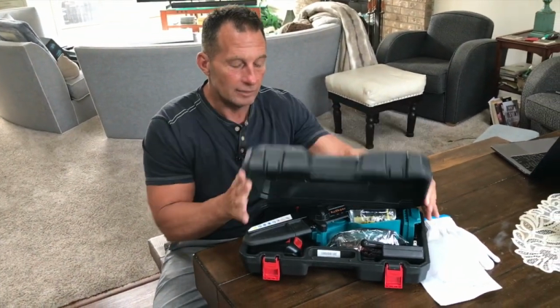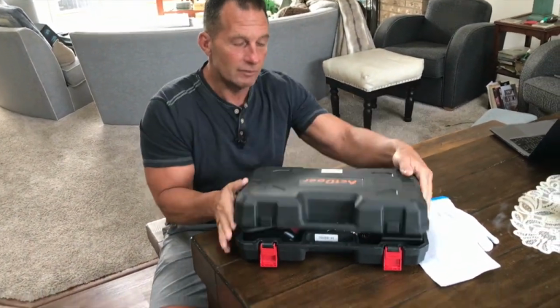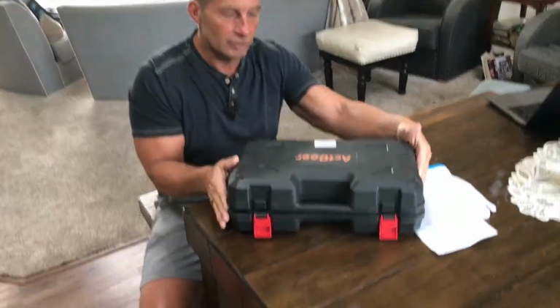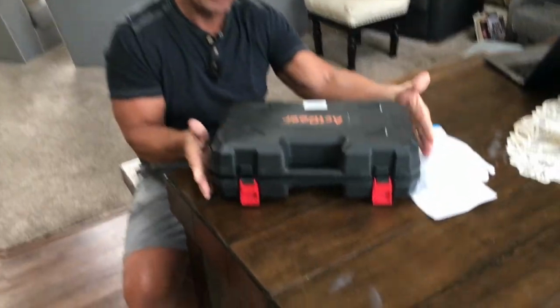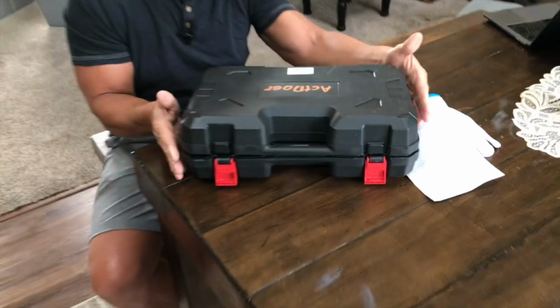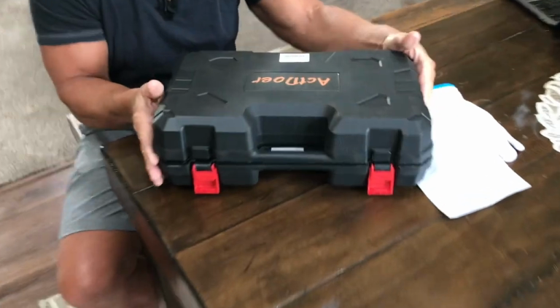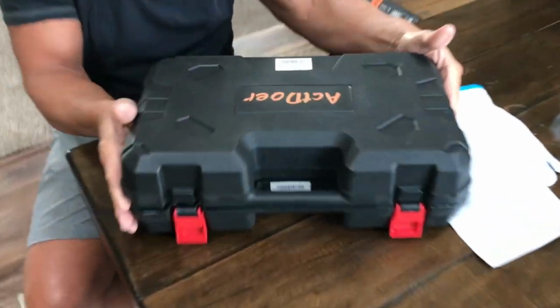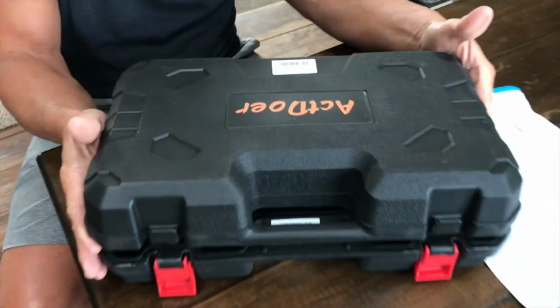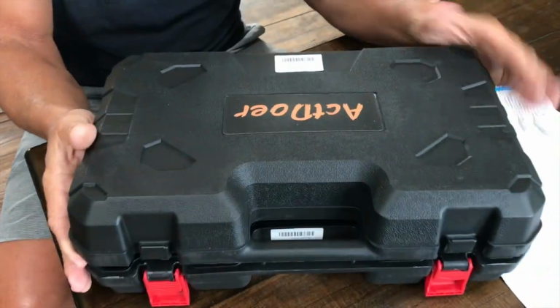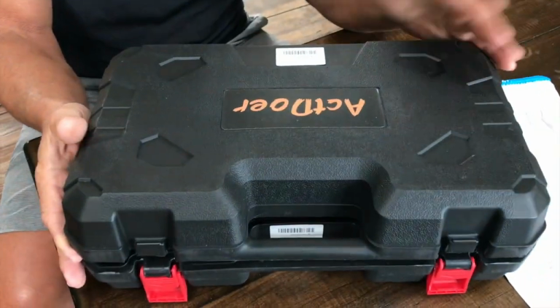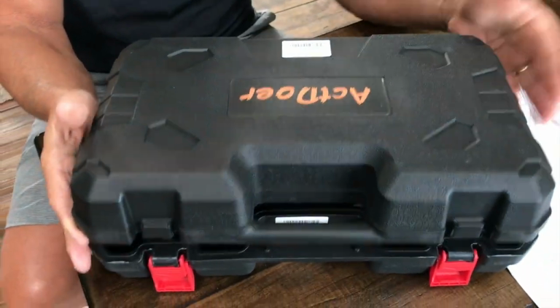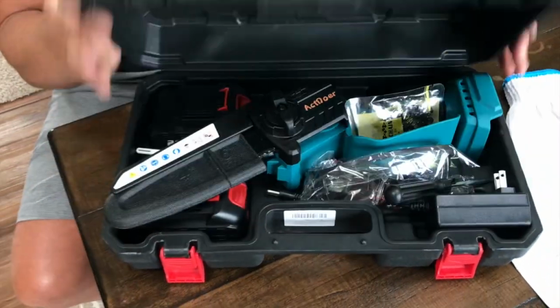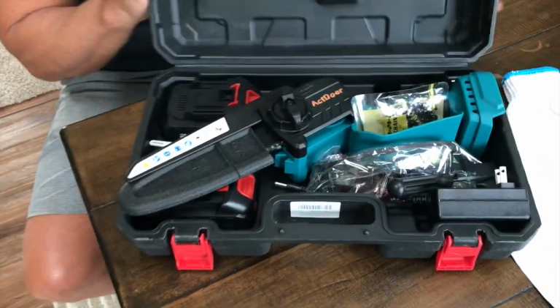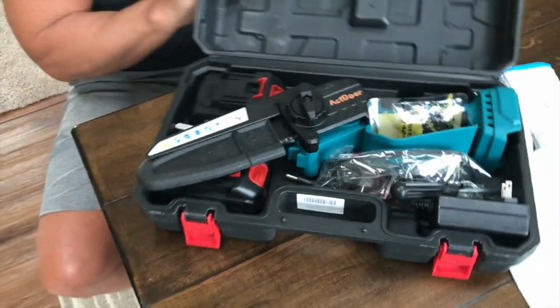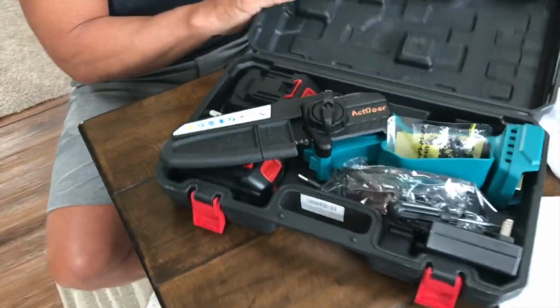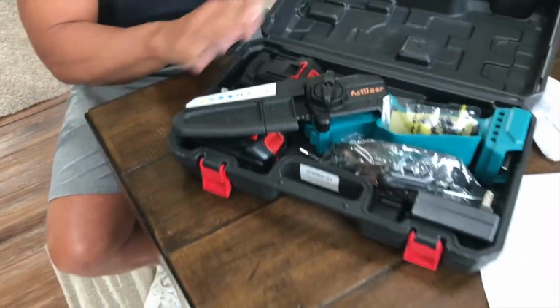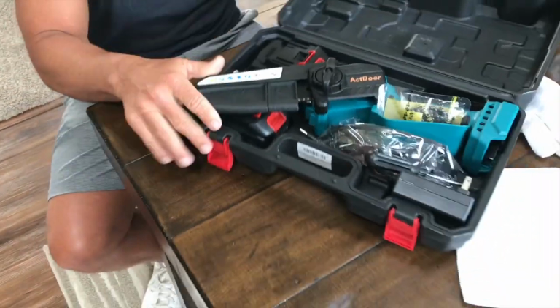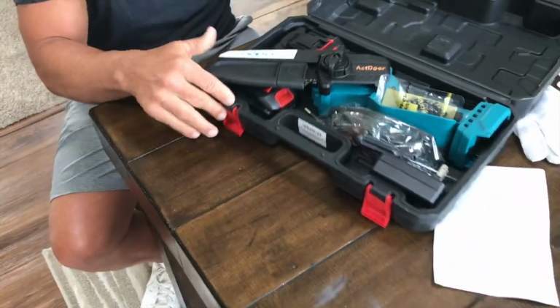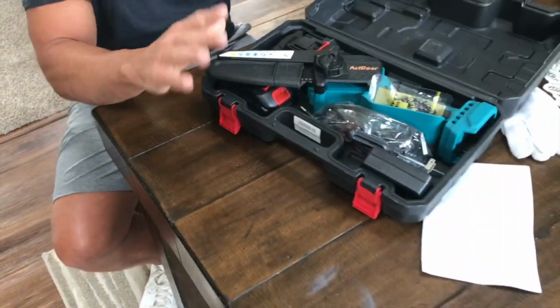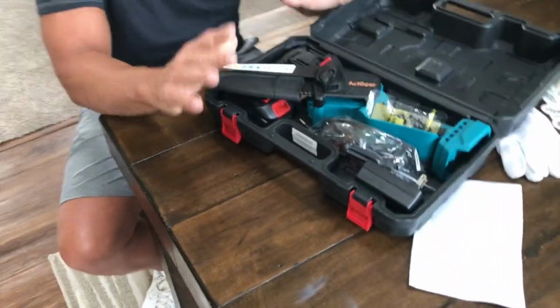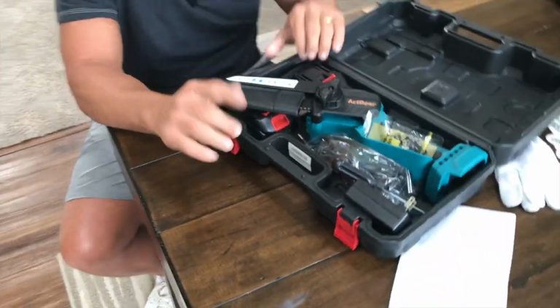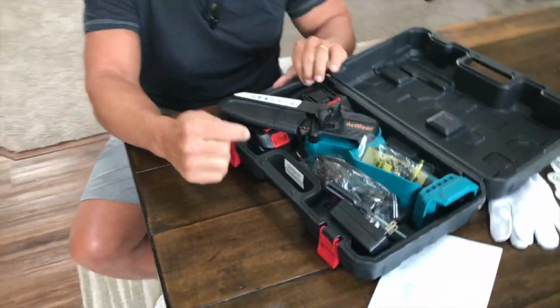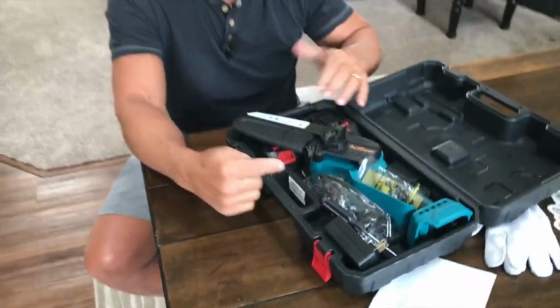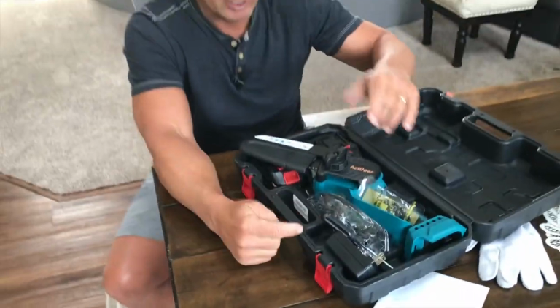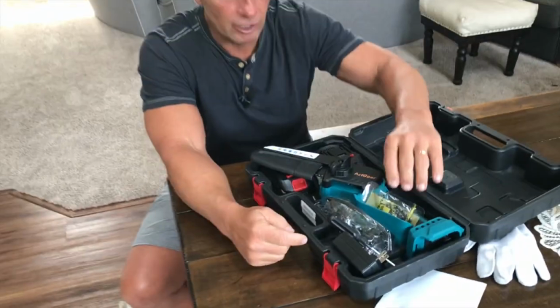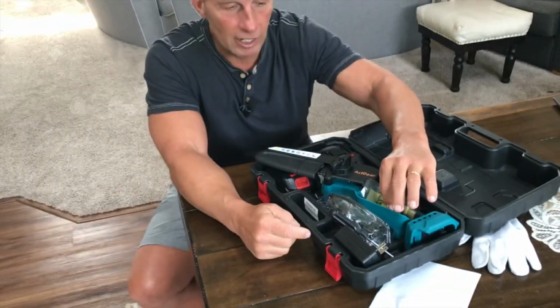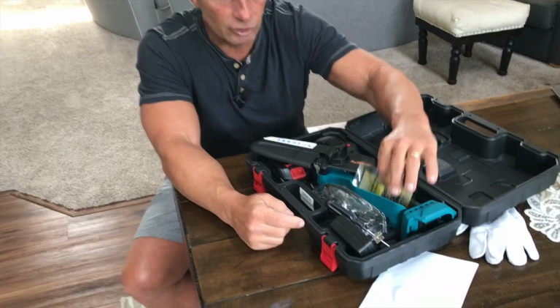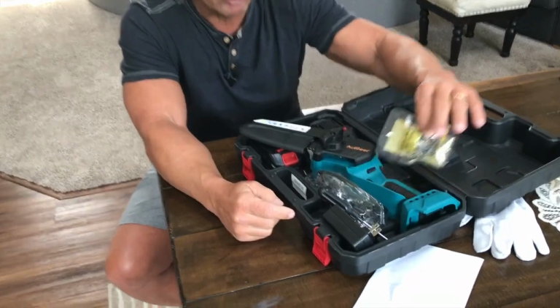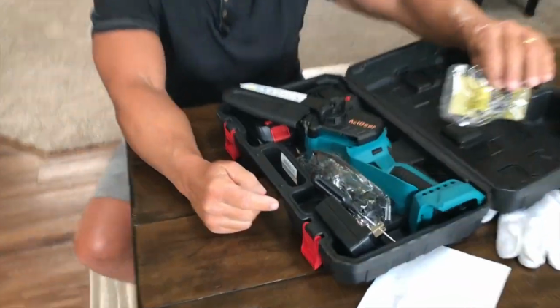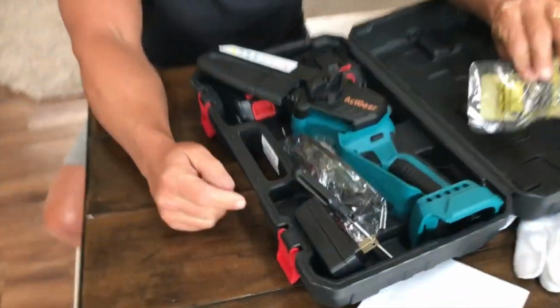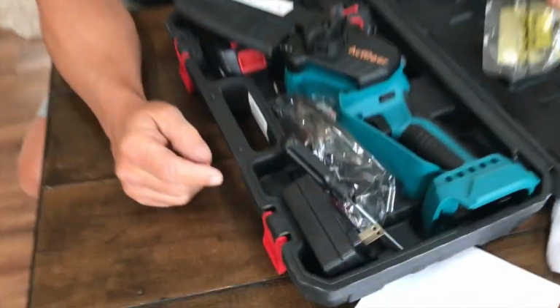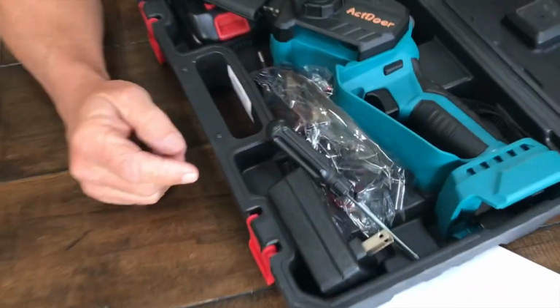It does obviously come in a case, which is nice. You can keep everything nice and compact. Let me just show you what's in here, and then I'll show you exactly how it works.